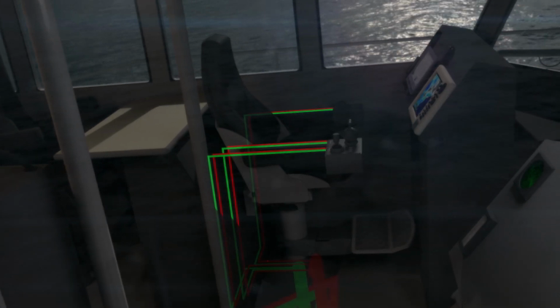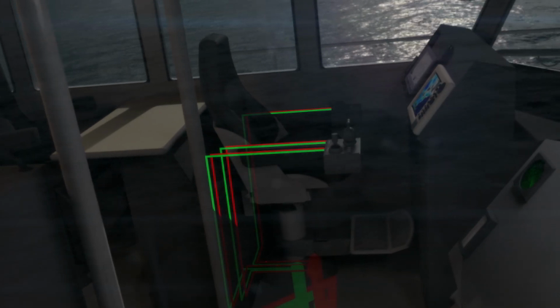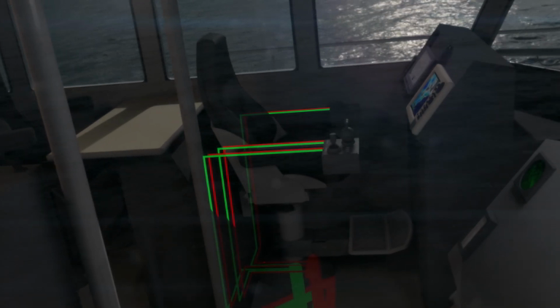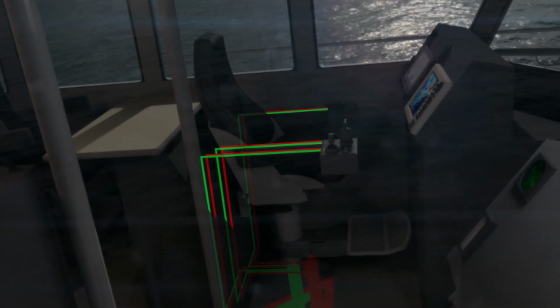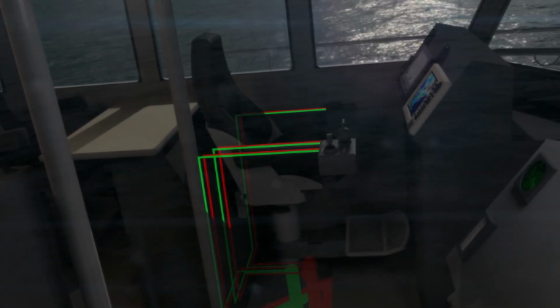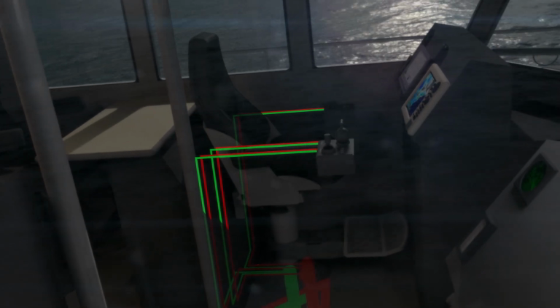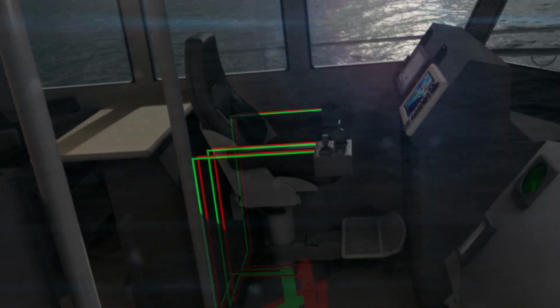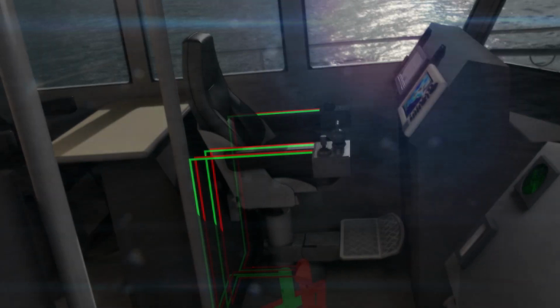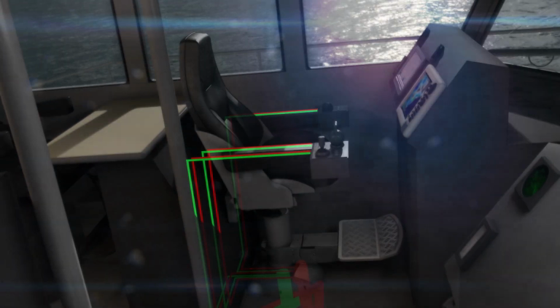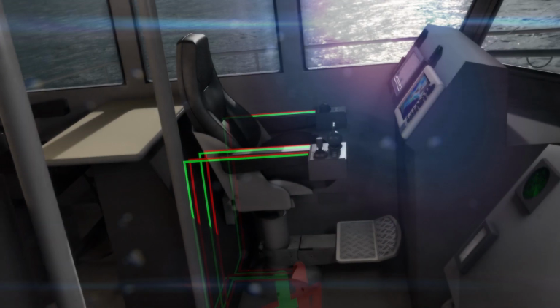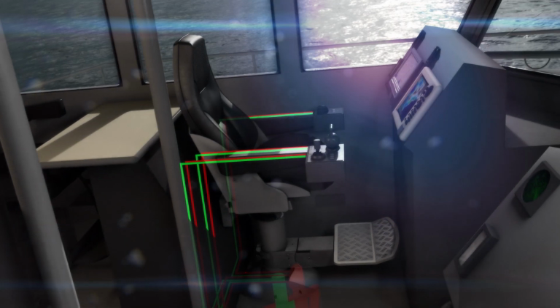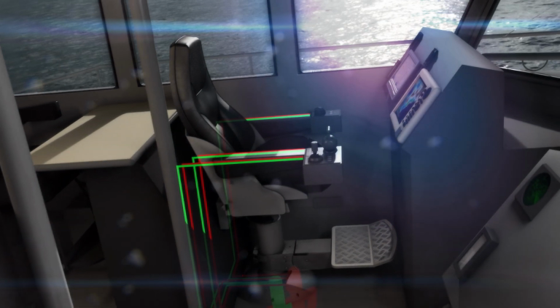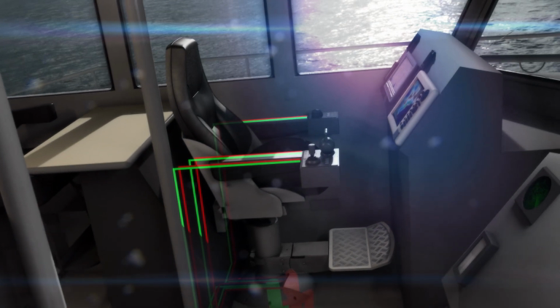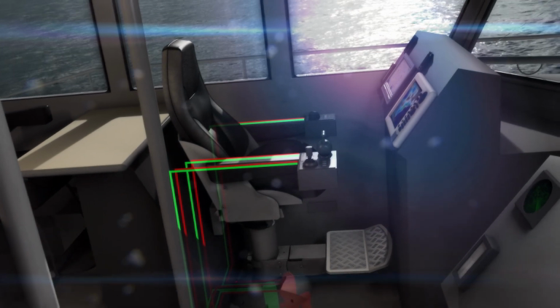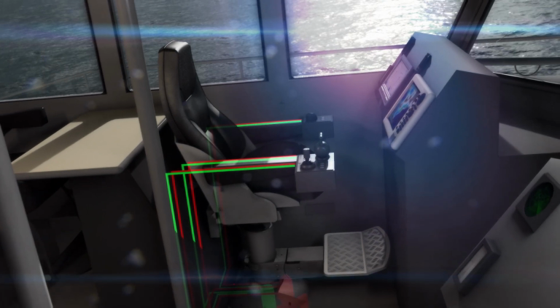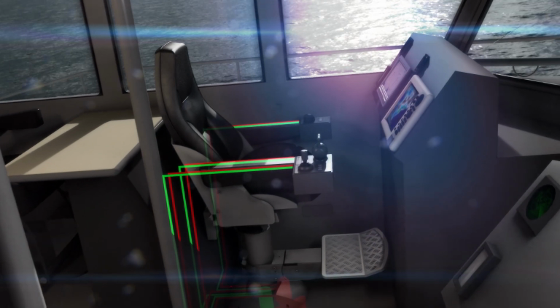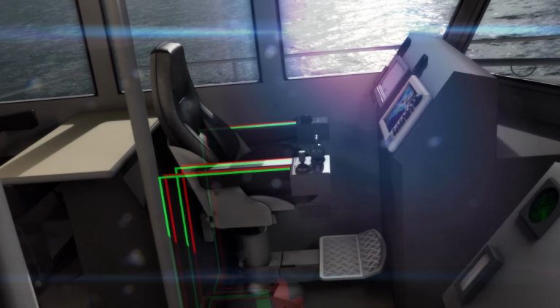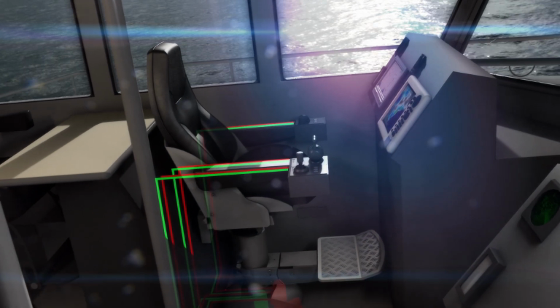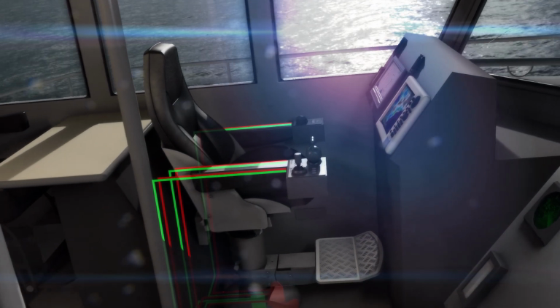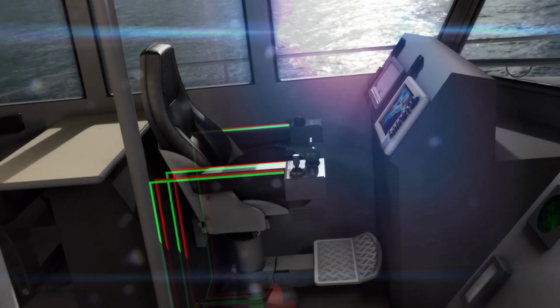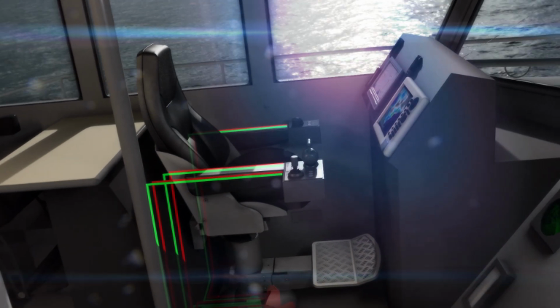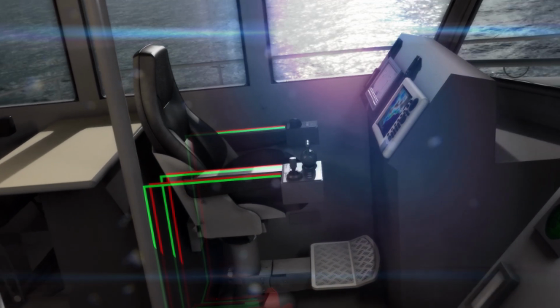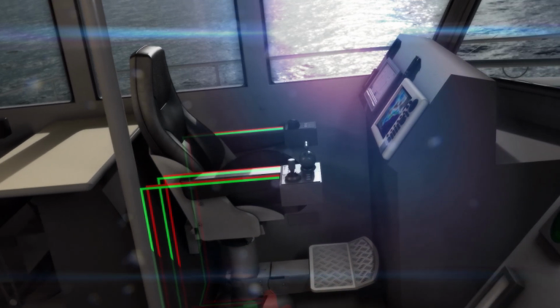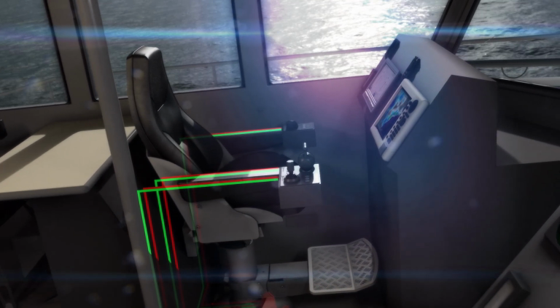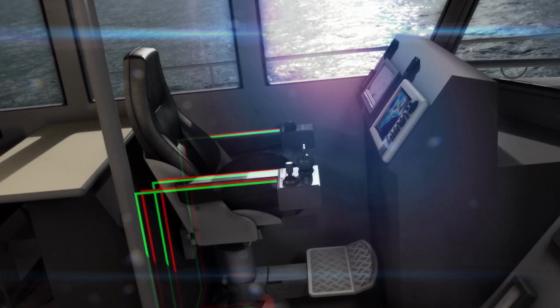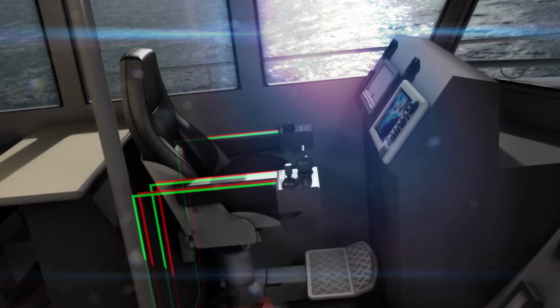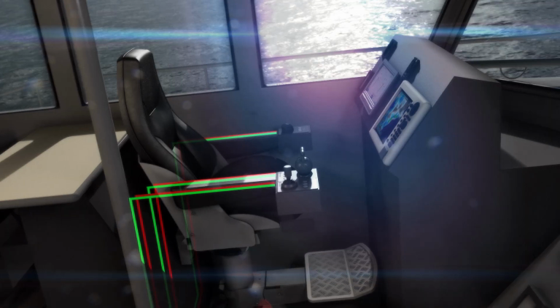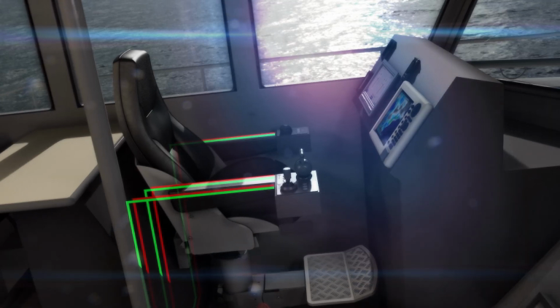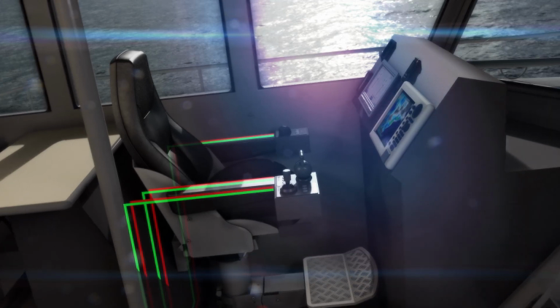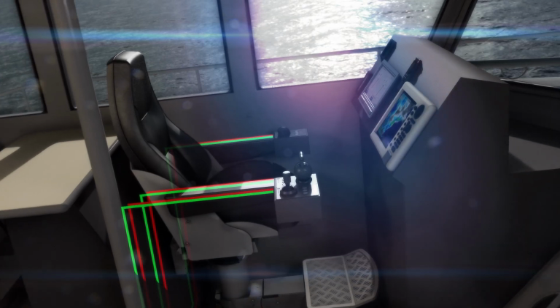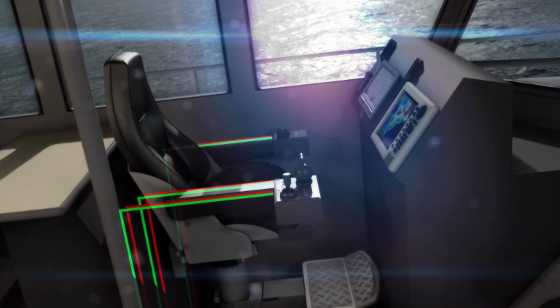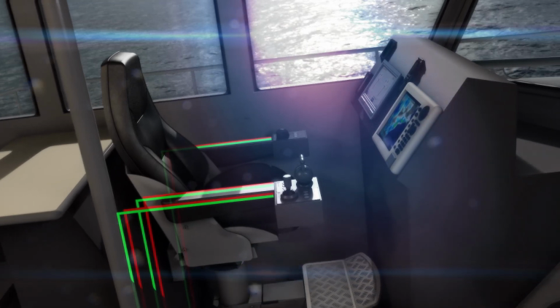The operator interface can be console or chair-mounted to suit the customer's preference.